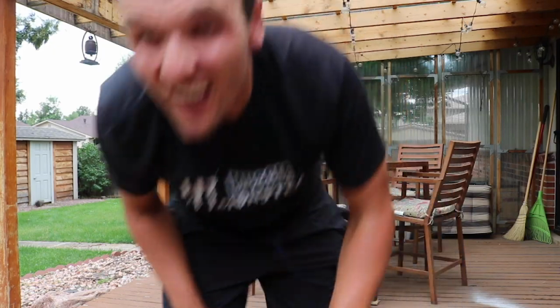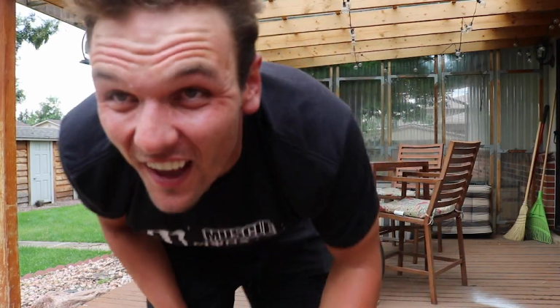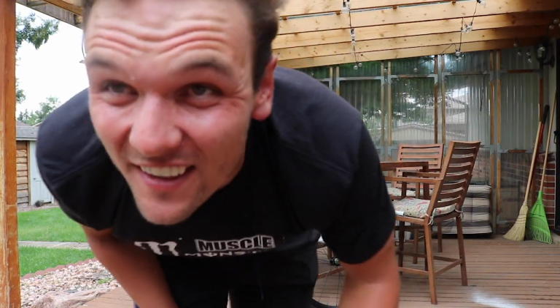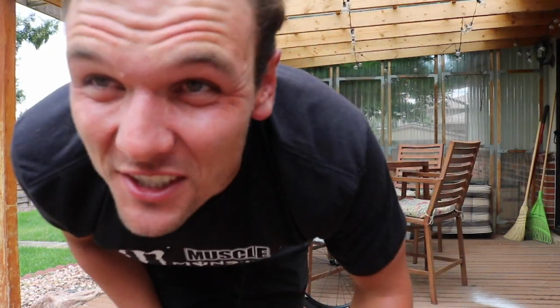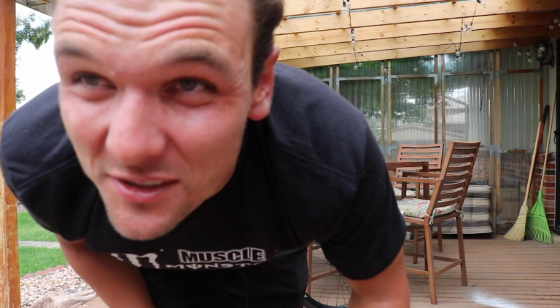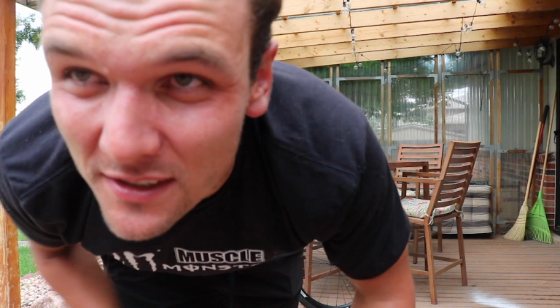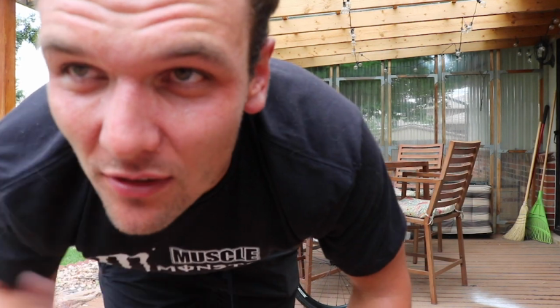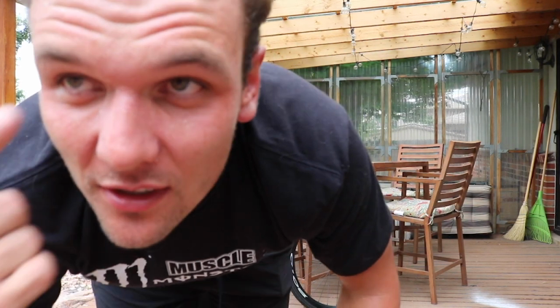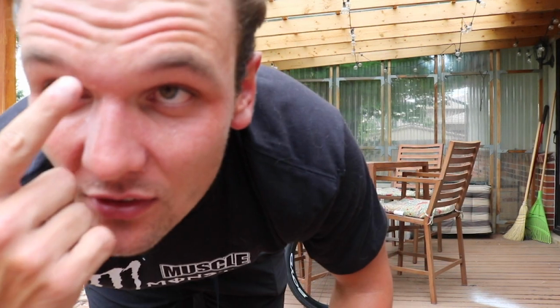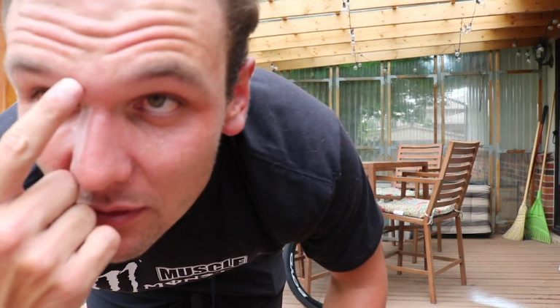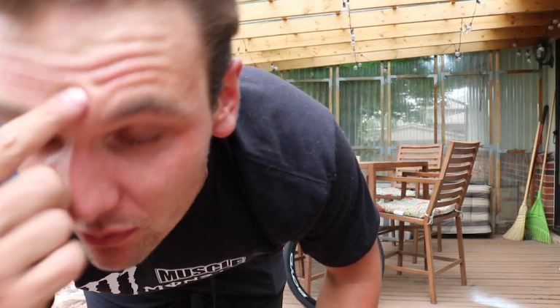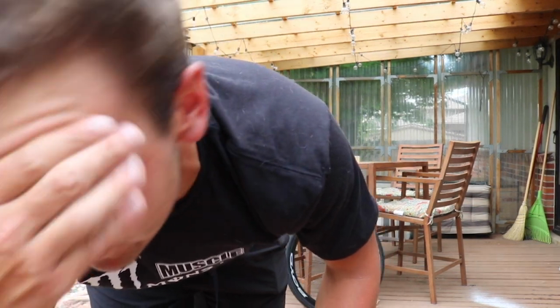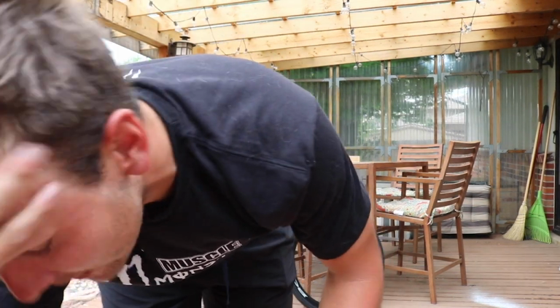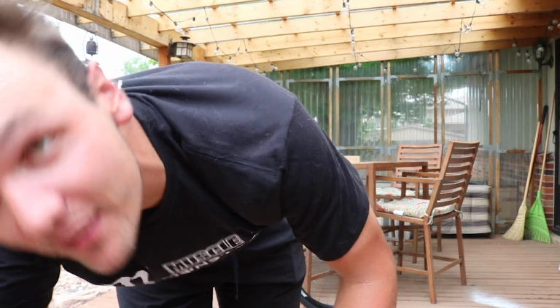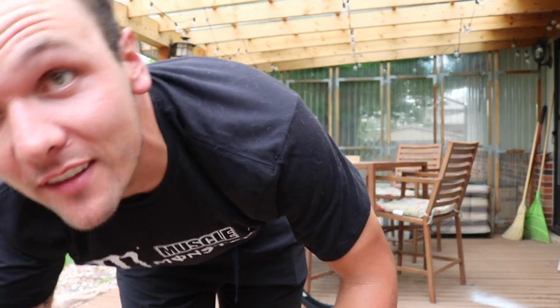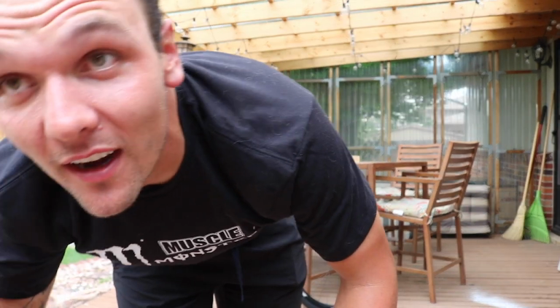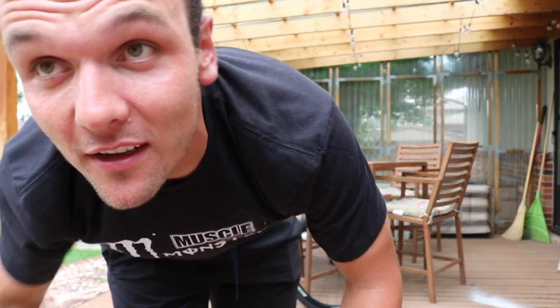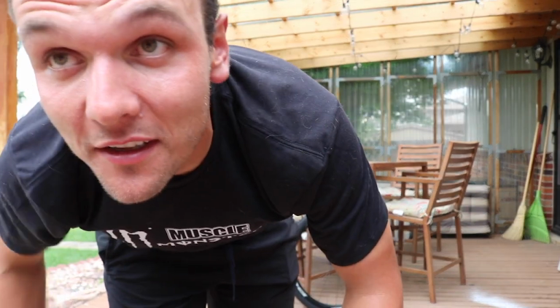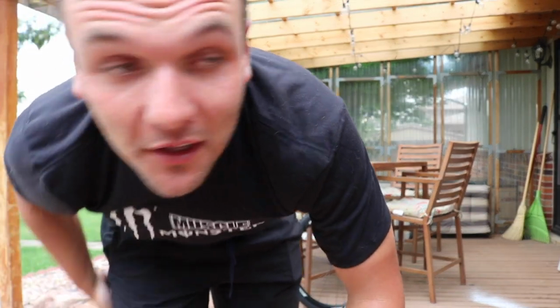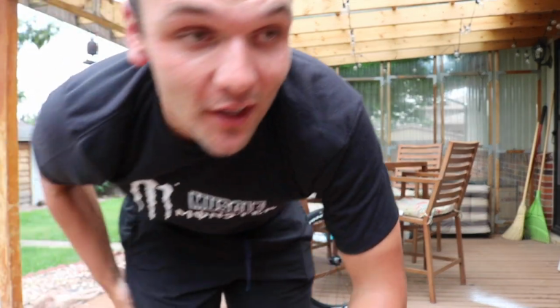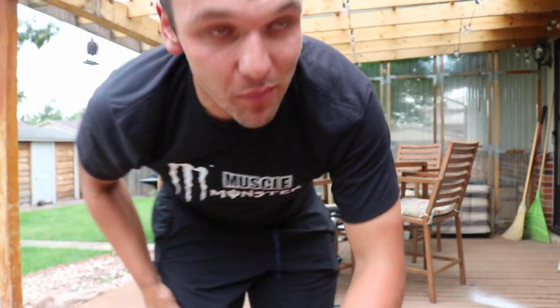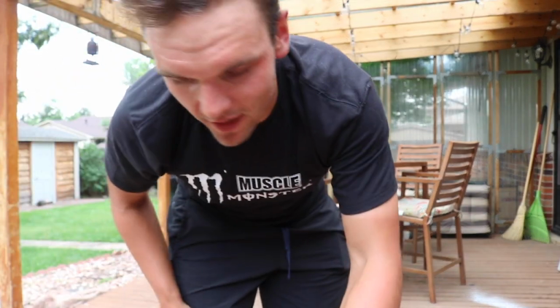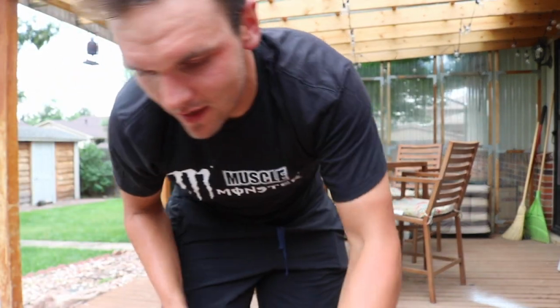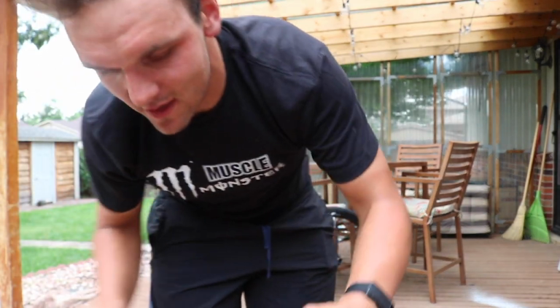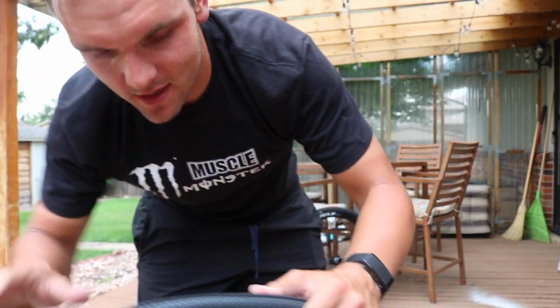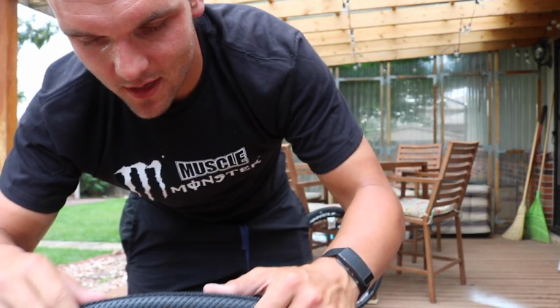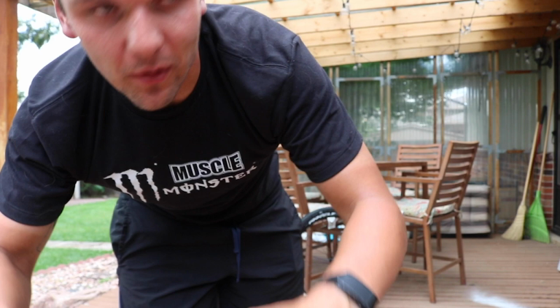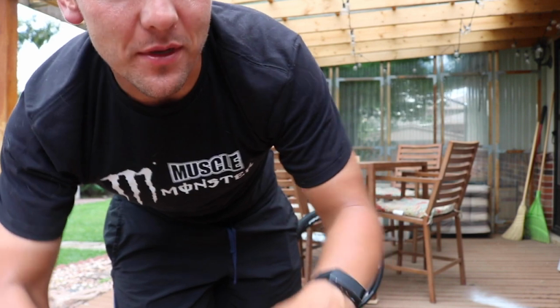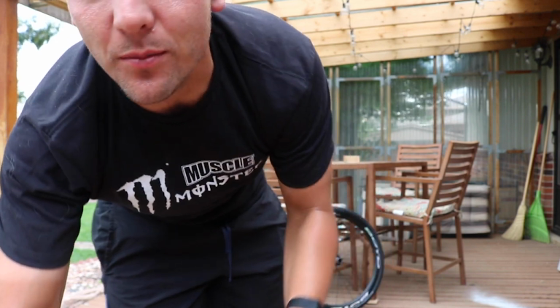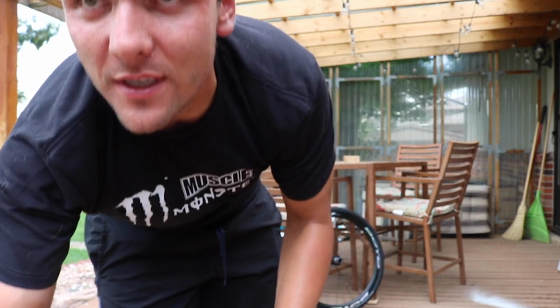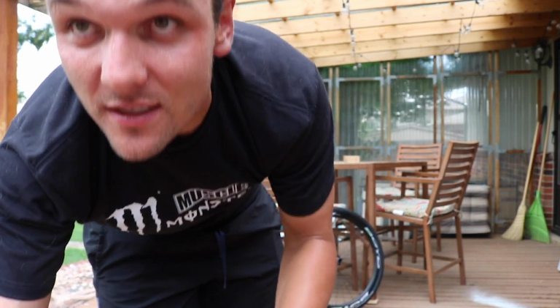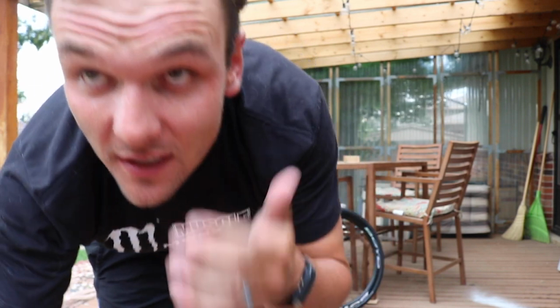I think I jinxed myself. You see me sweating trying to get that tire on. But it'll probably be super easy to seat — we'll see.